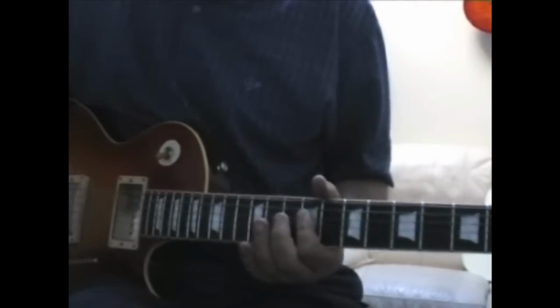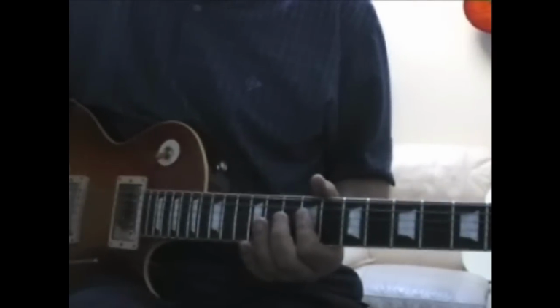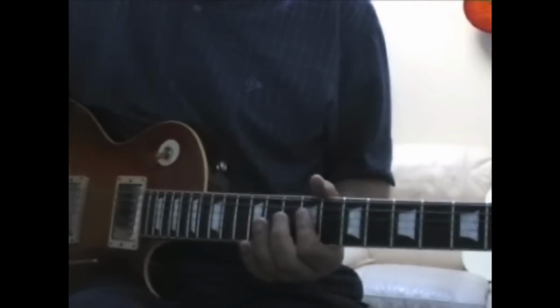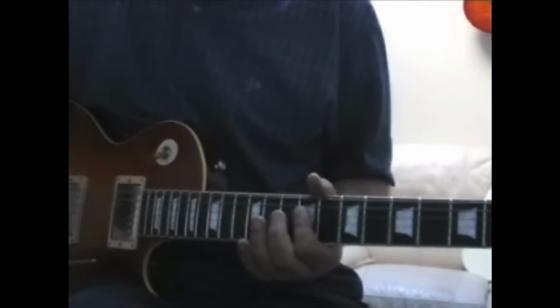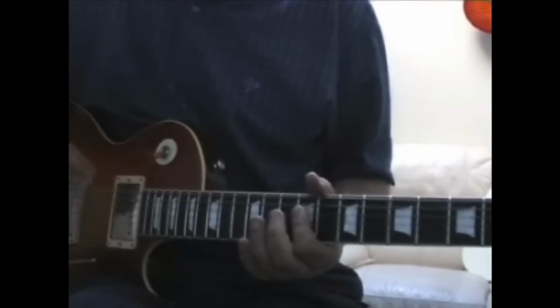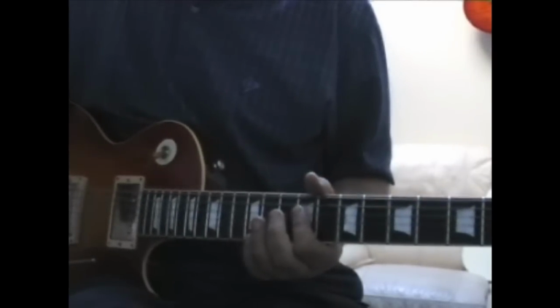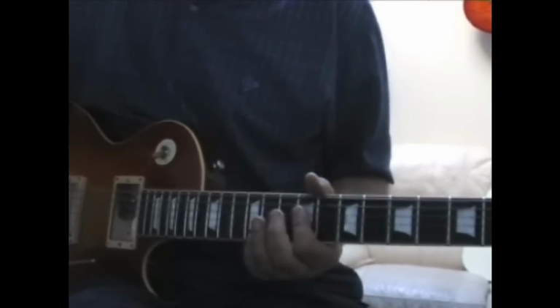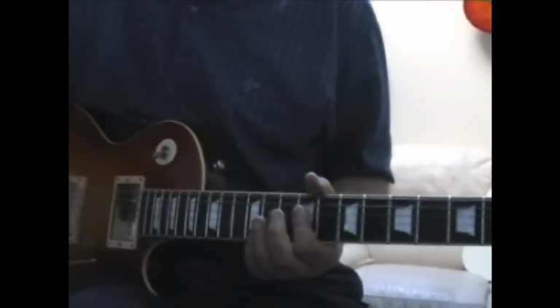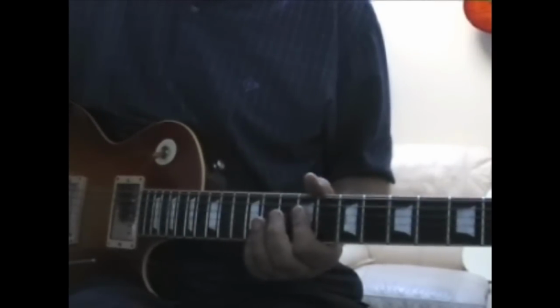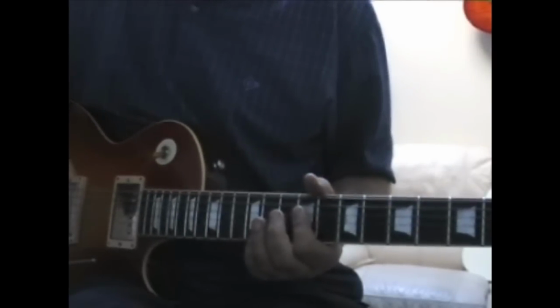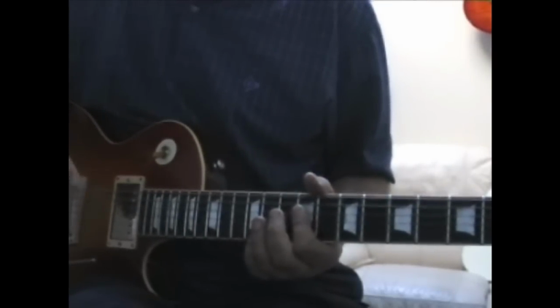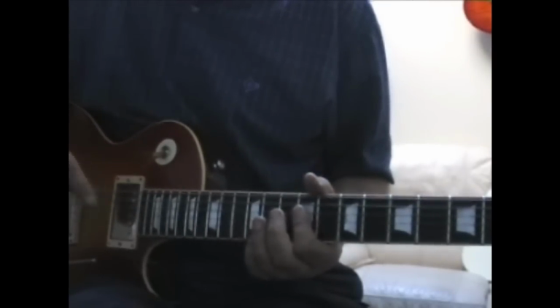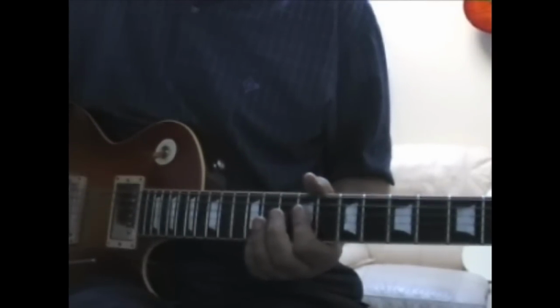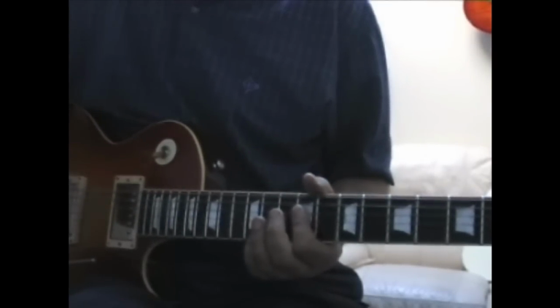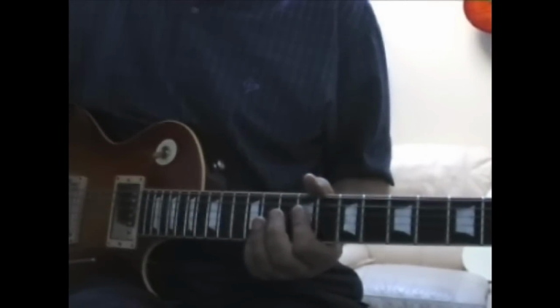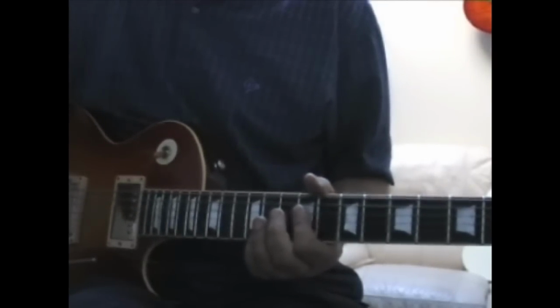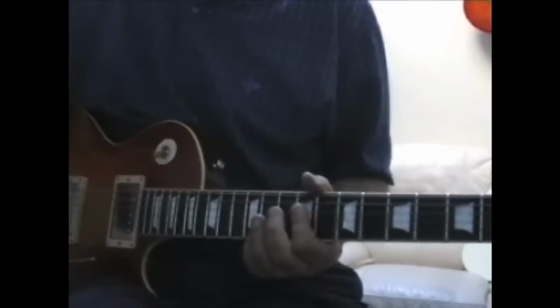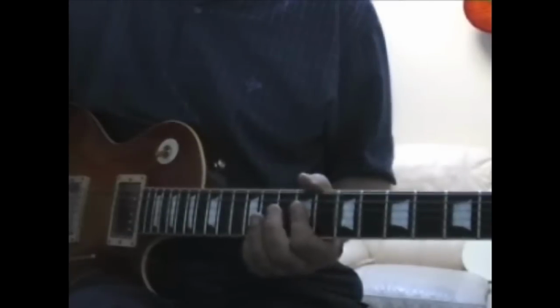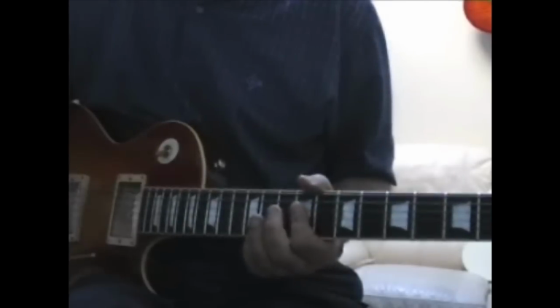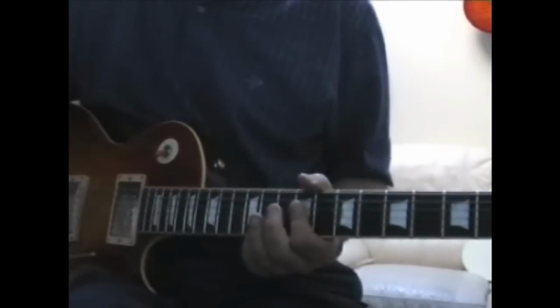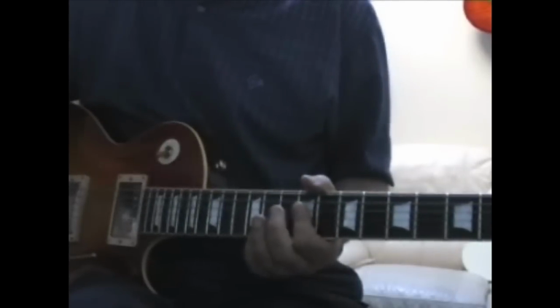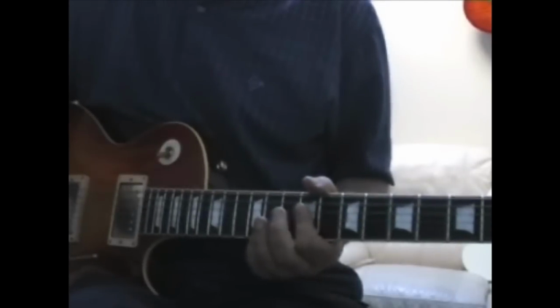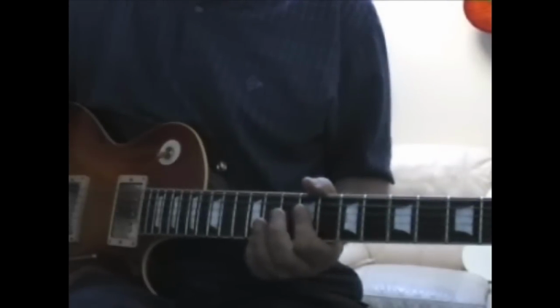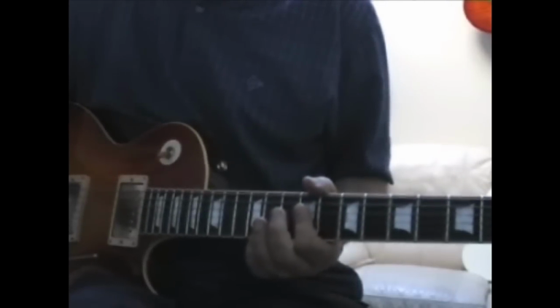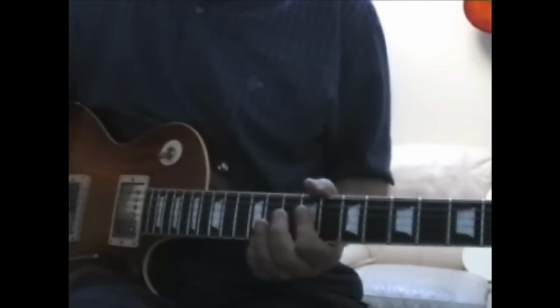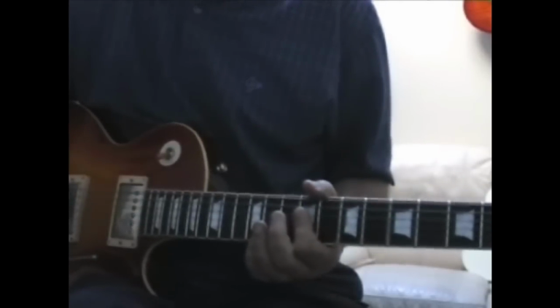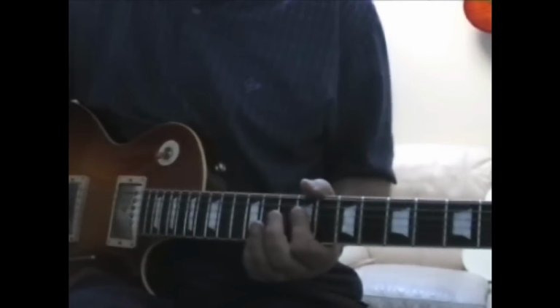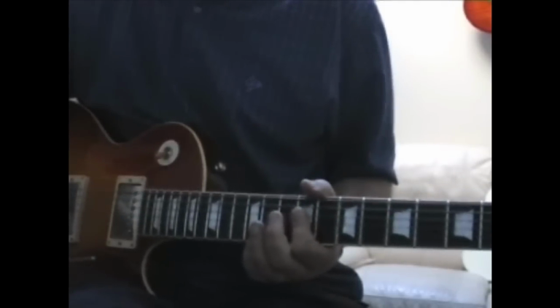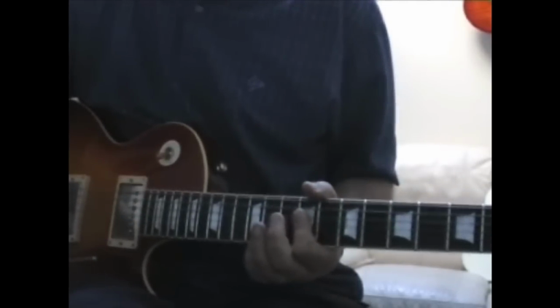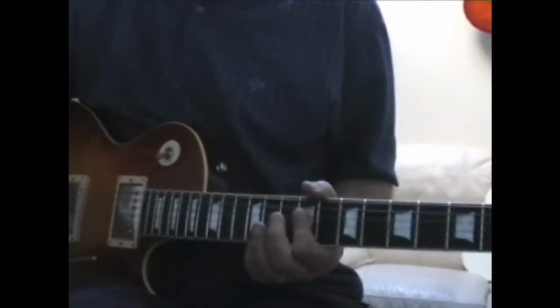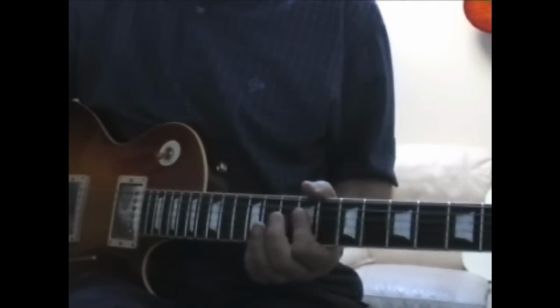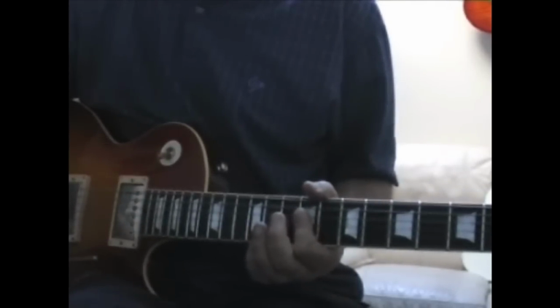I'll play it through once as it is and then I'll just break down the various sections. I'm only doing the first part of the song, so here we go.